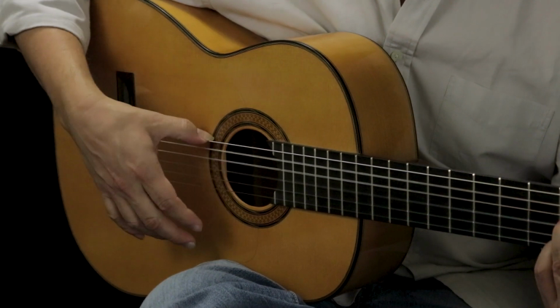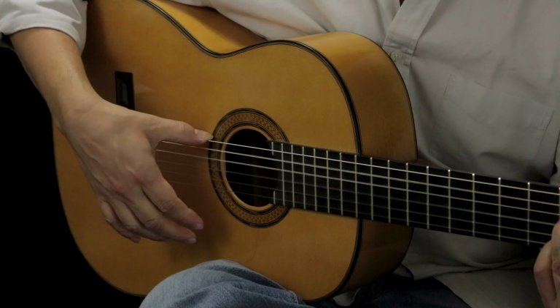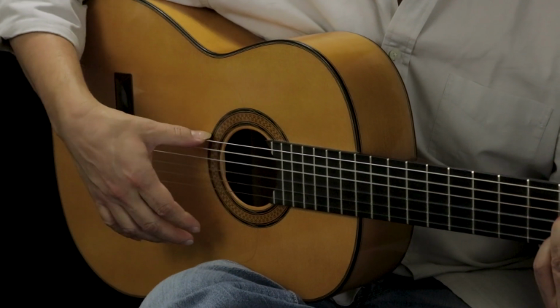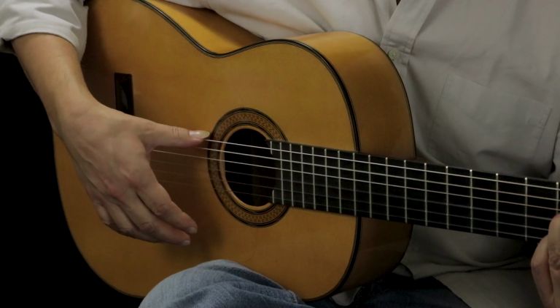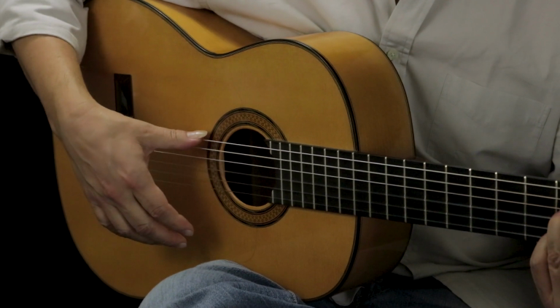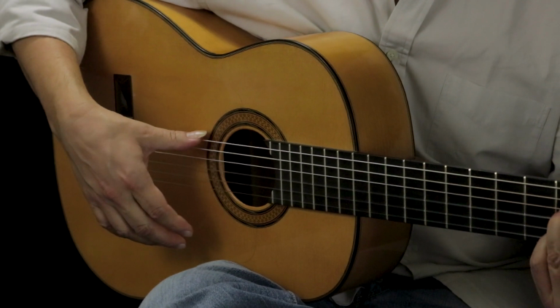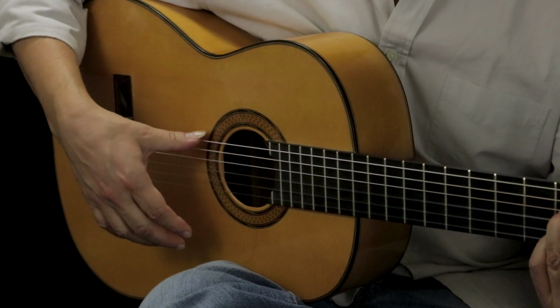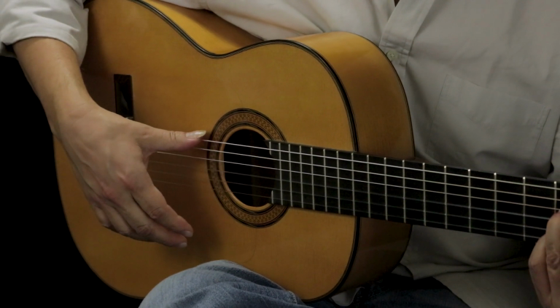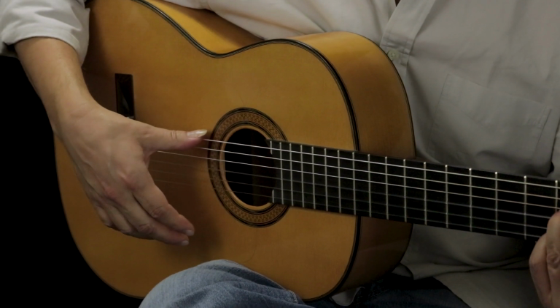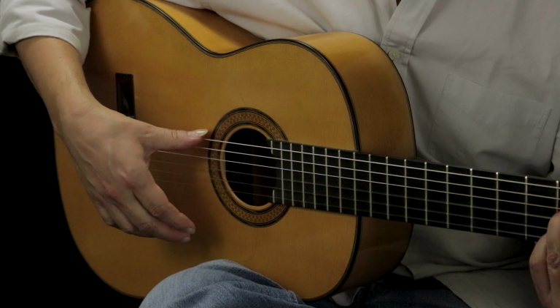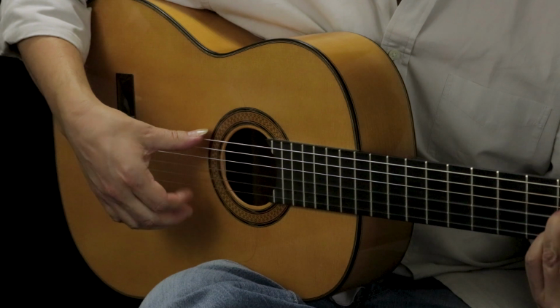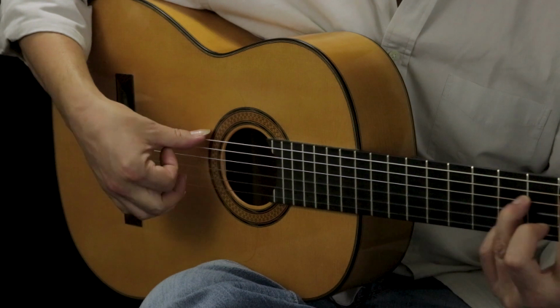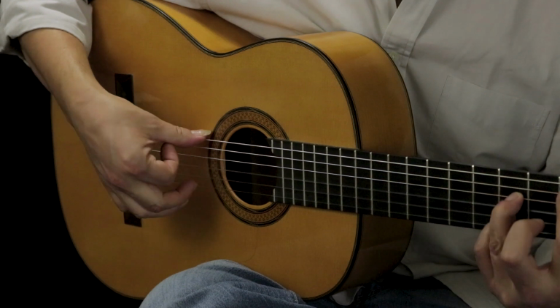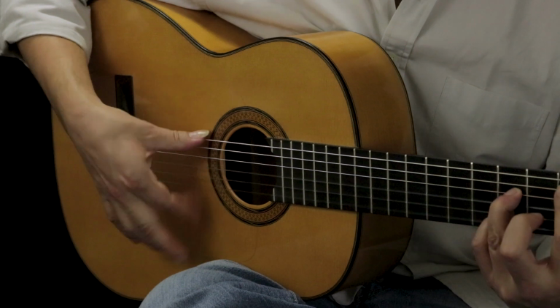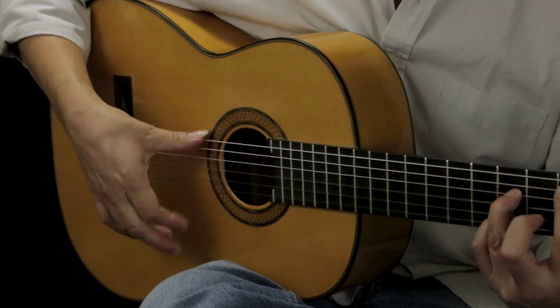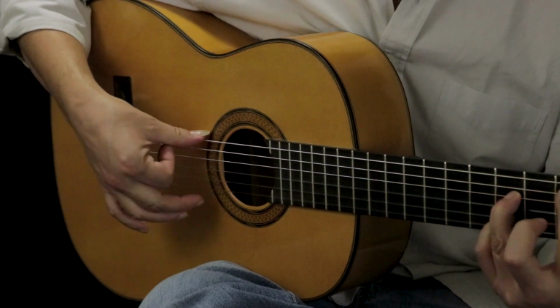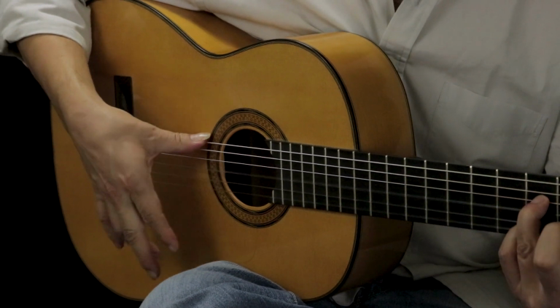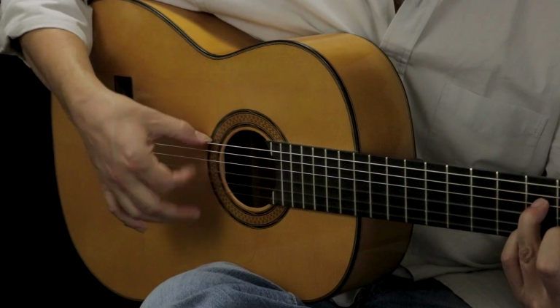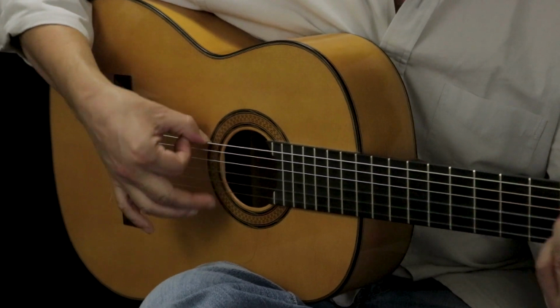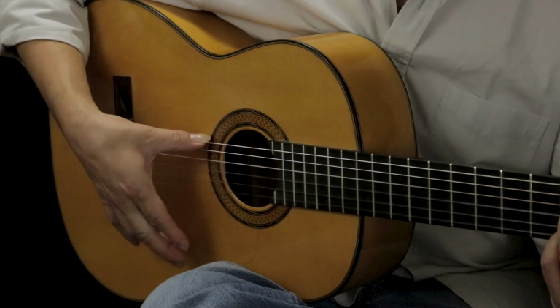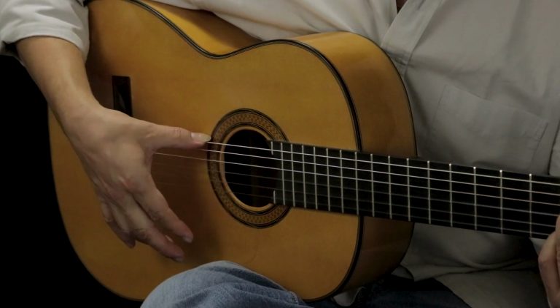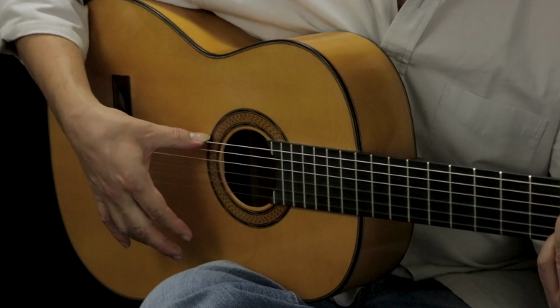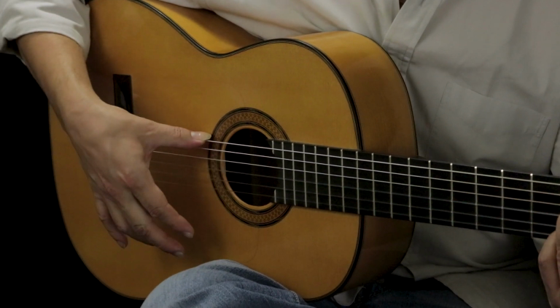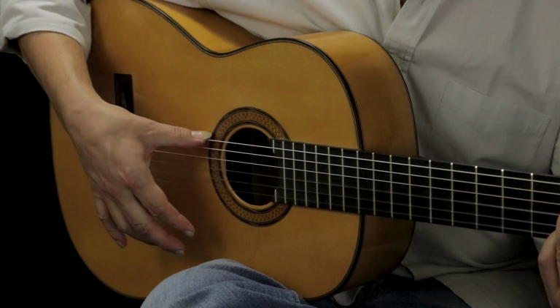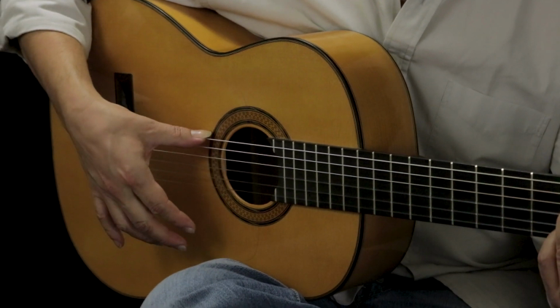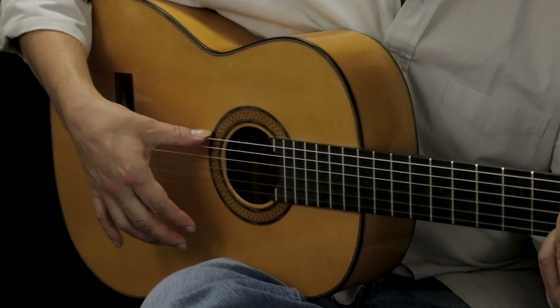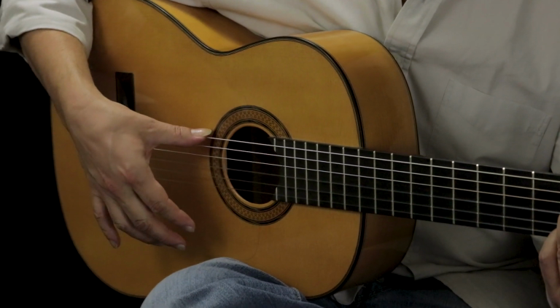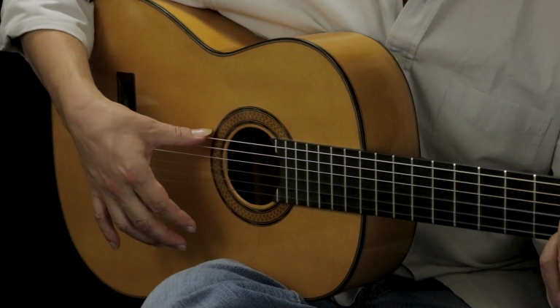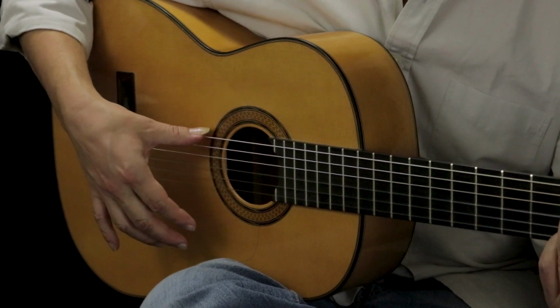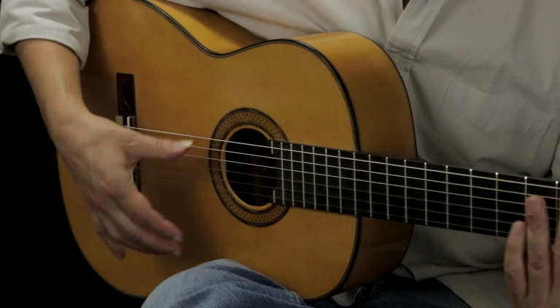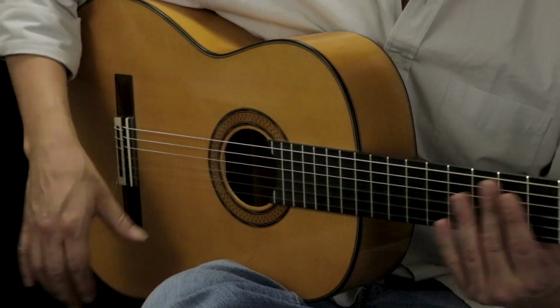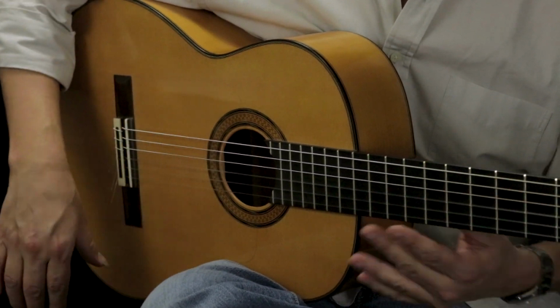If I do that without the fifth string, it just doesn't sound right.